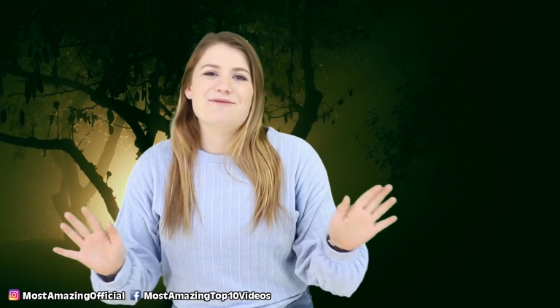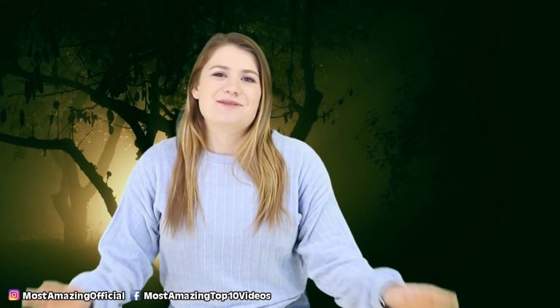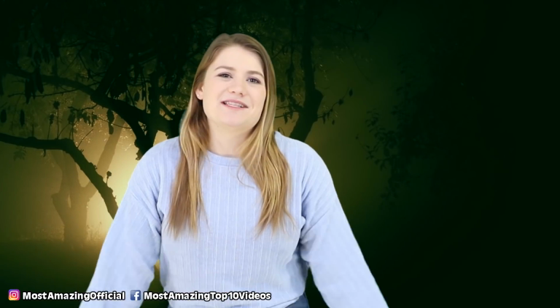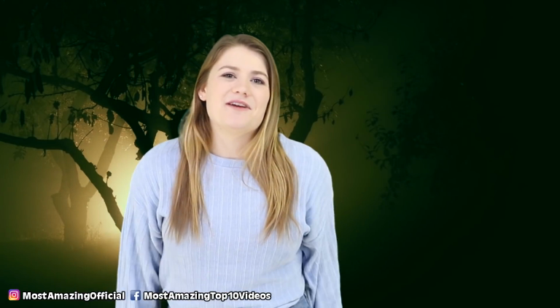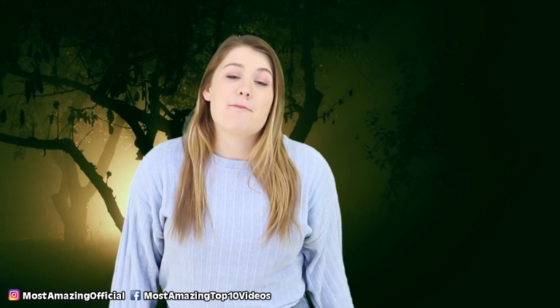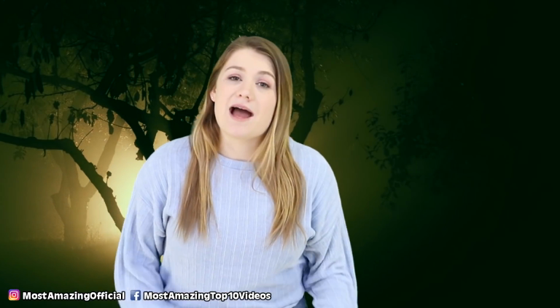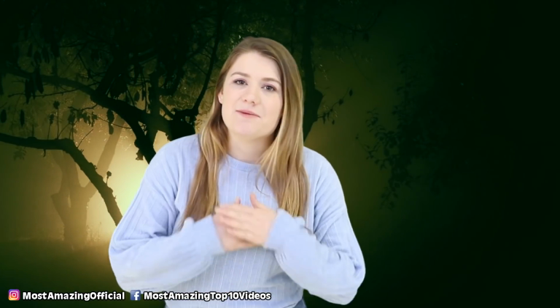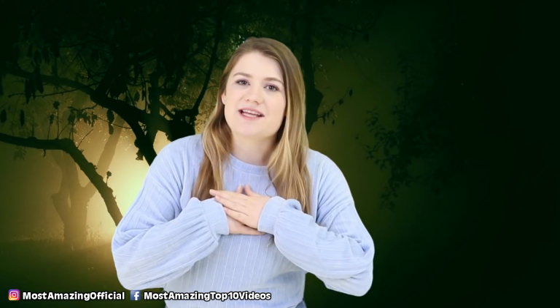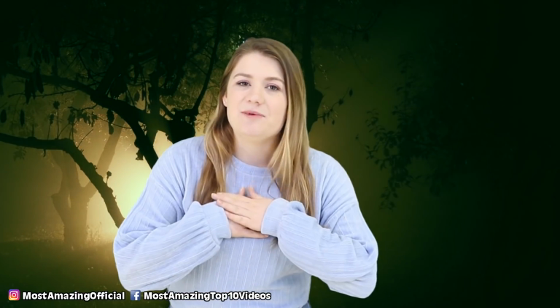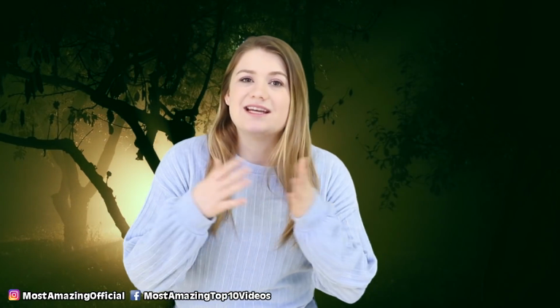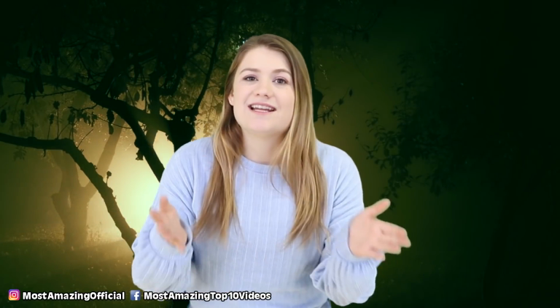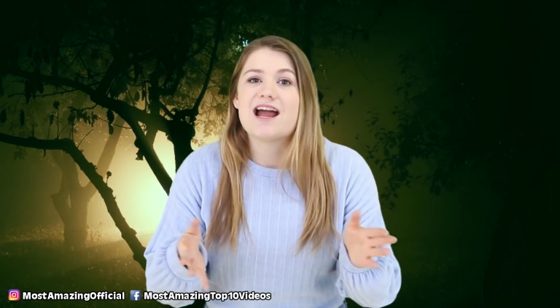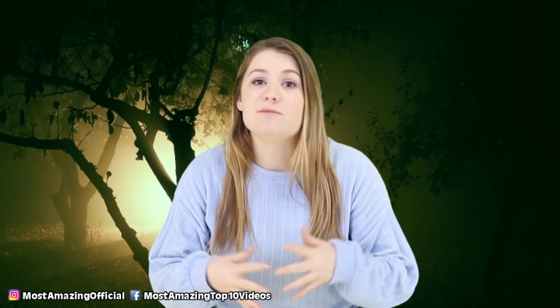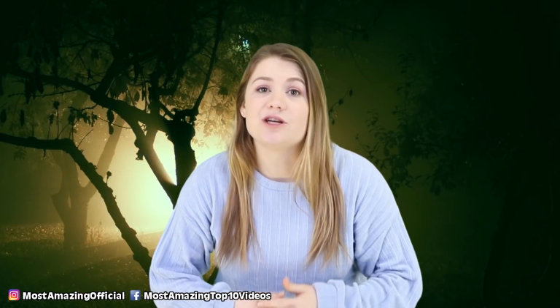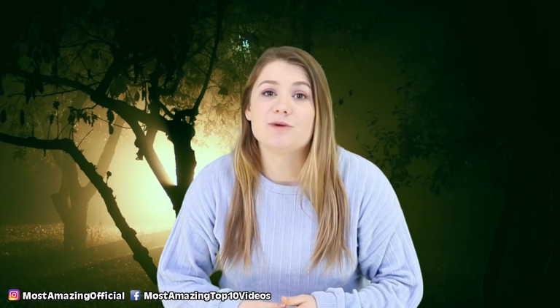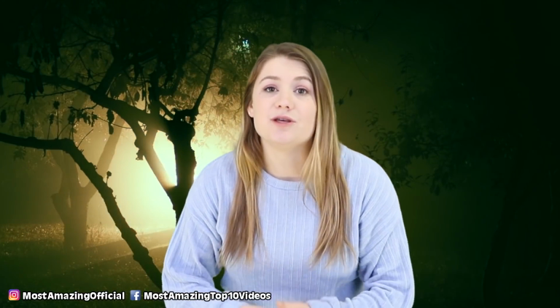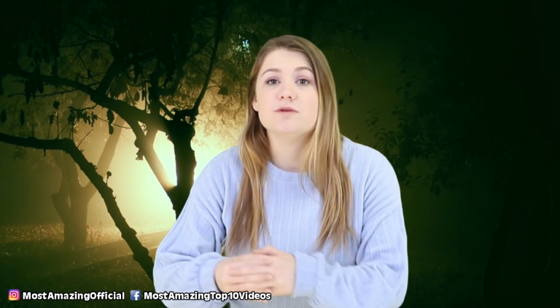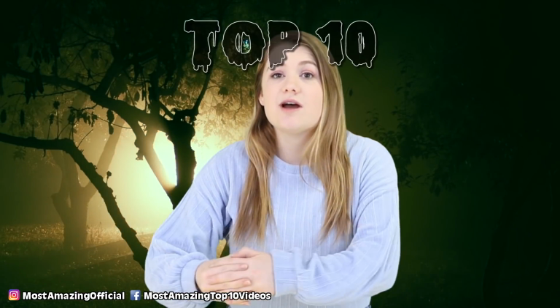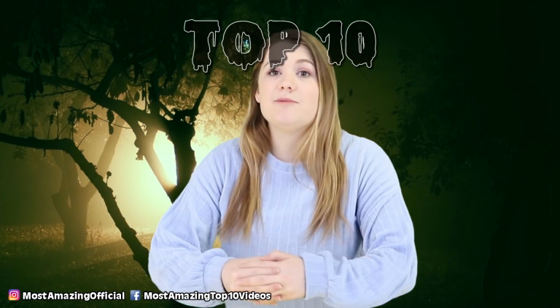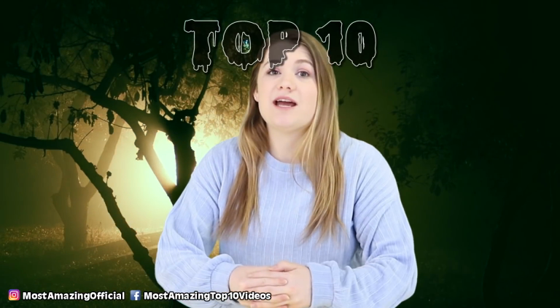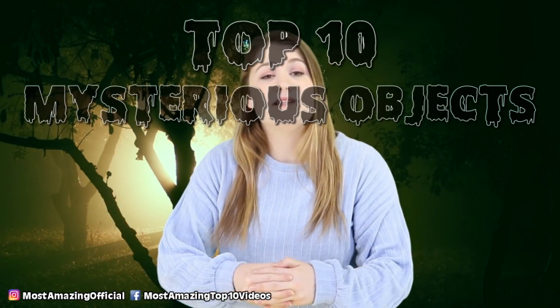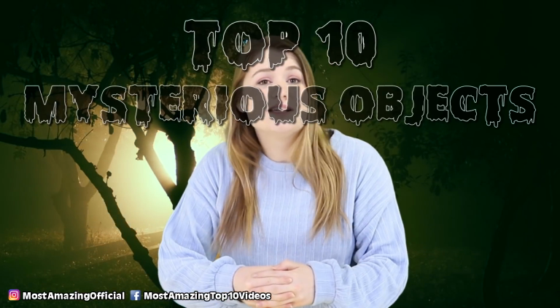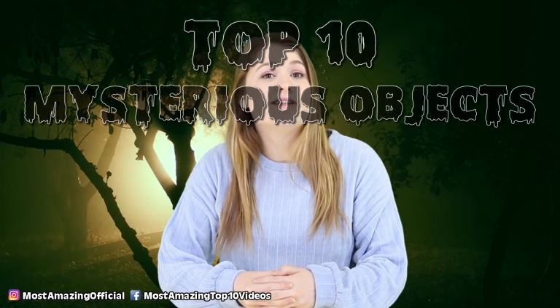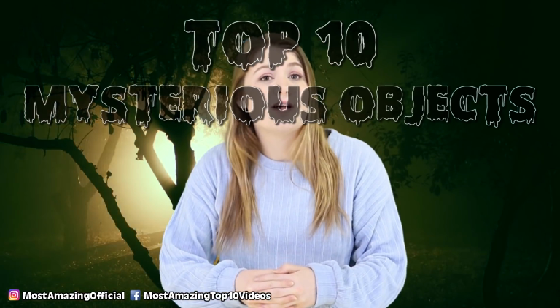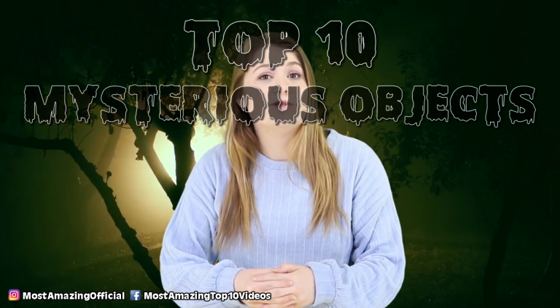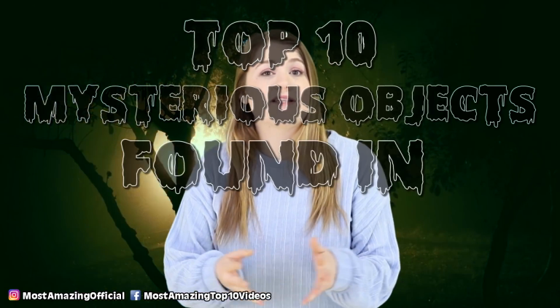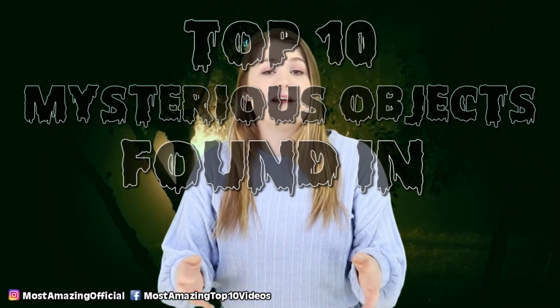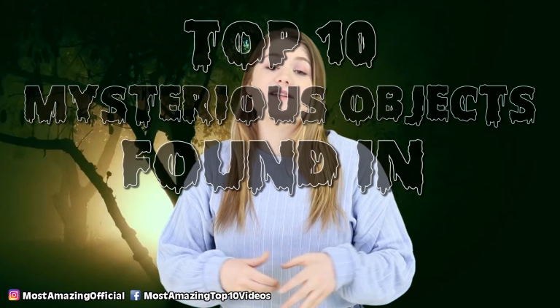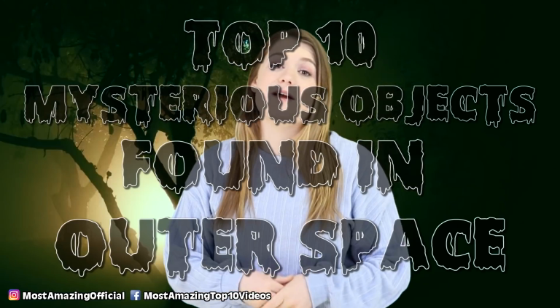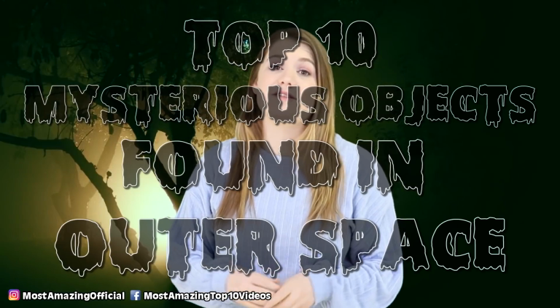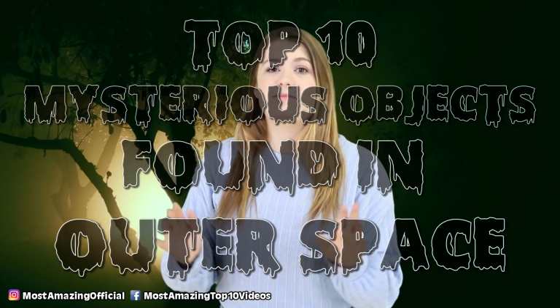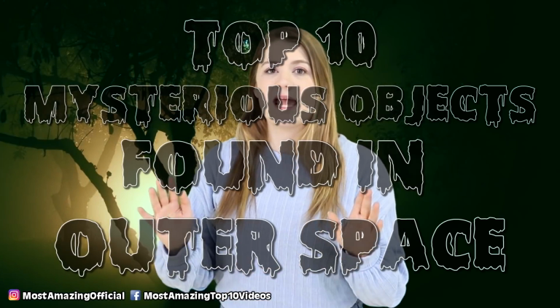Hi Most Amazing fam! My name is Abby, and today I'm sharing with you the top 10 mysterious objects found in outer space.